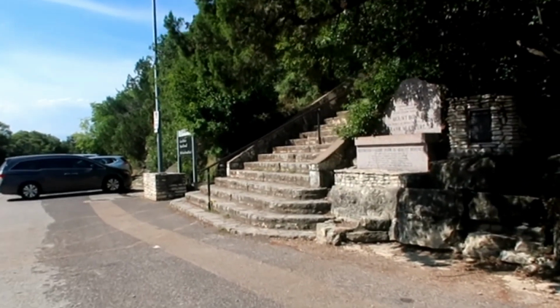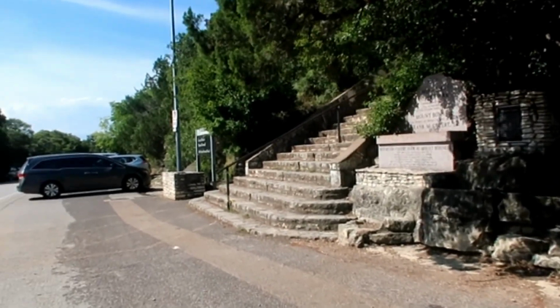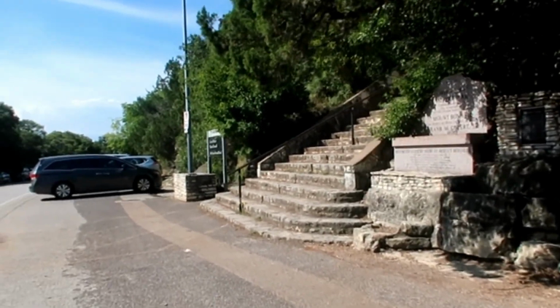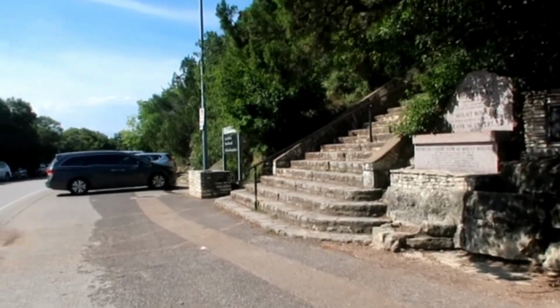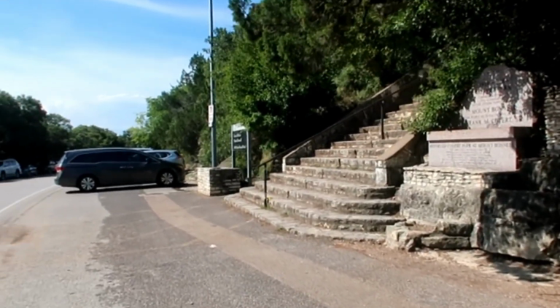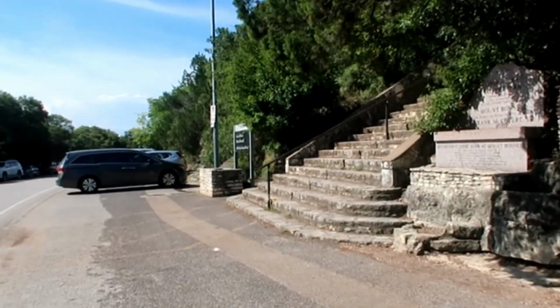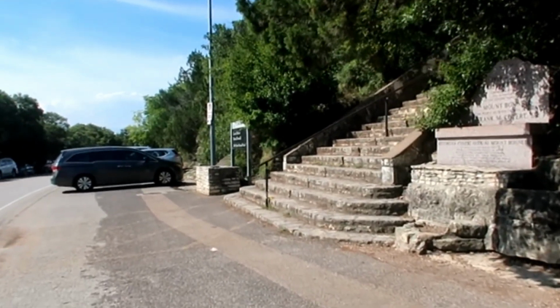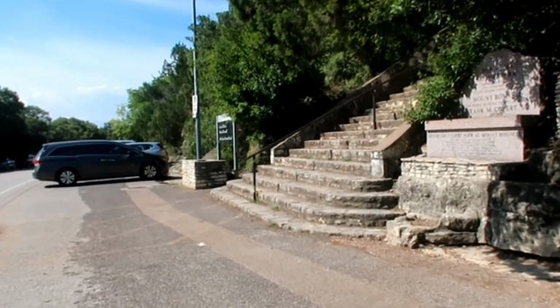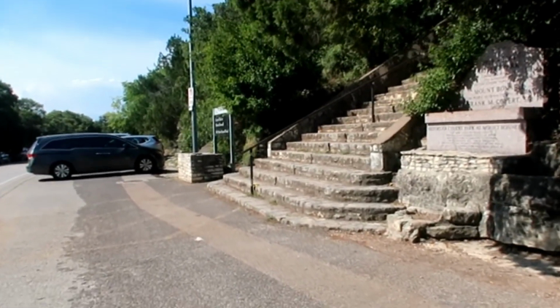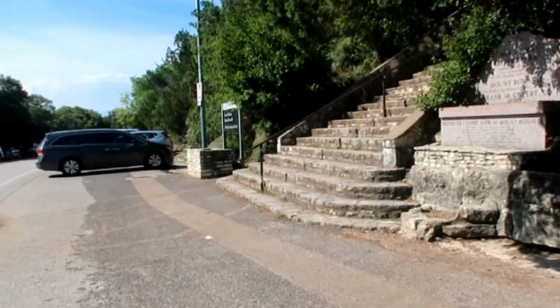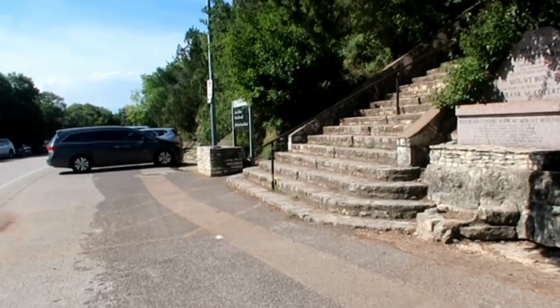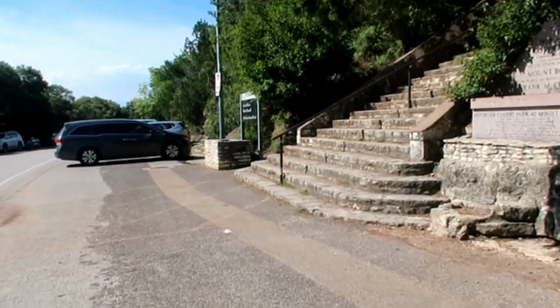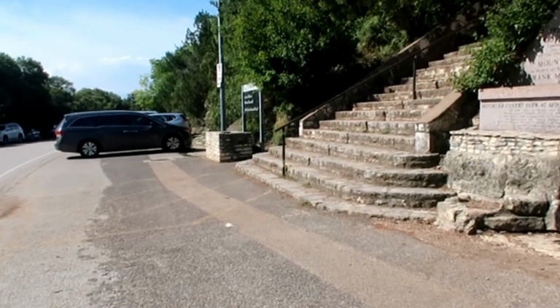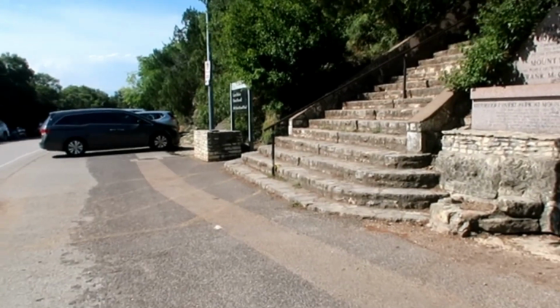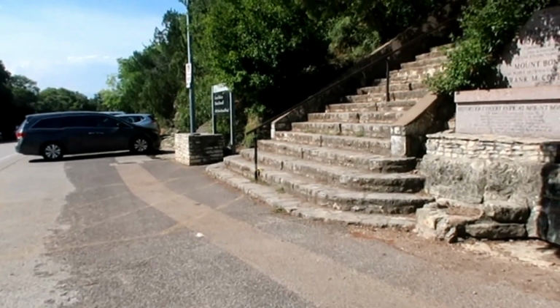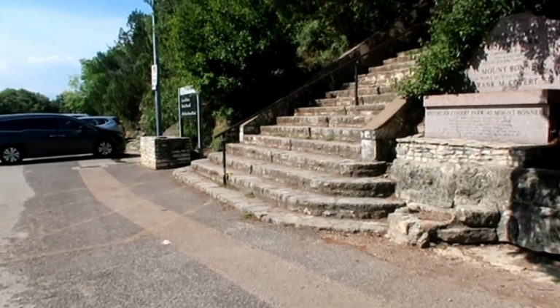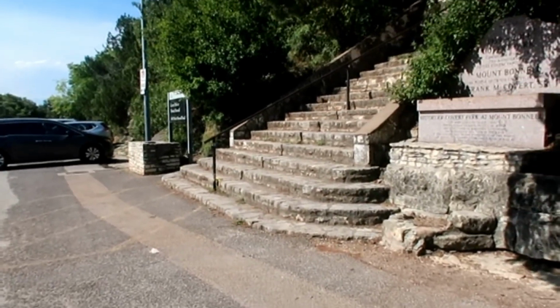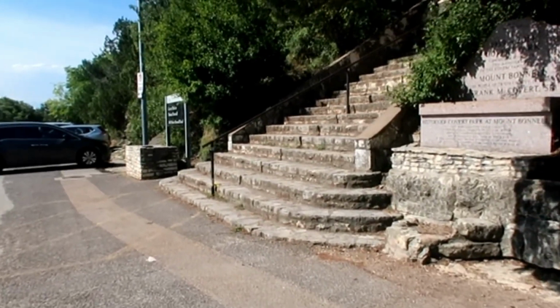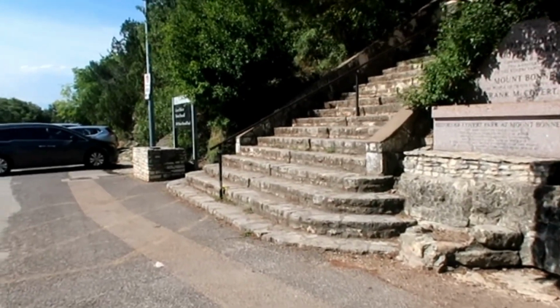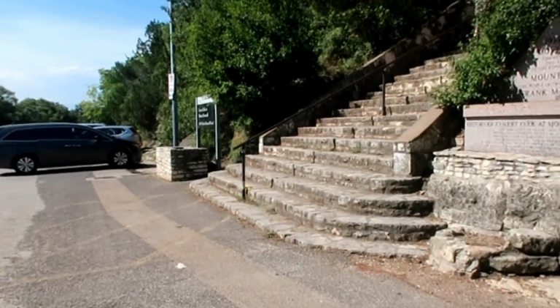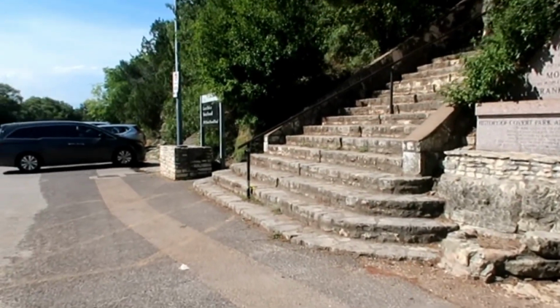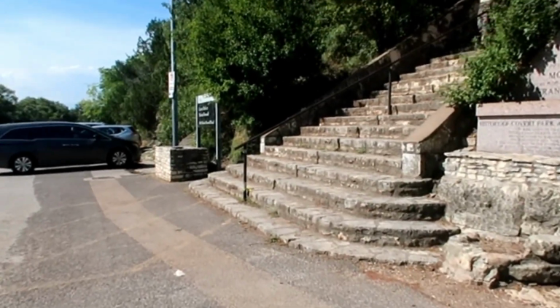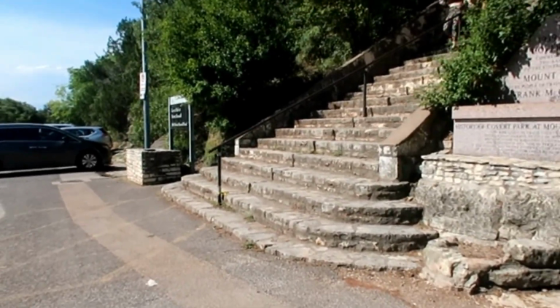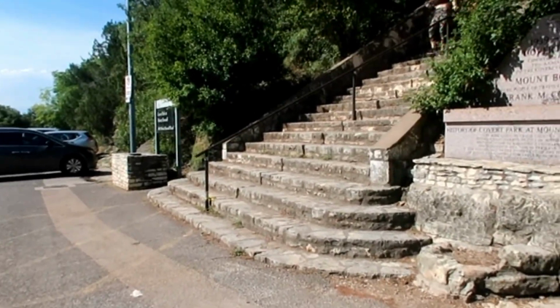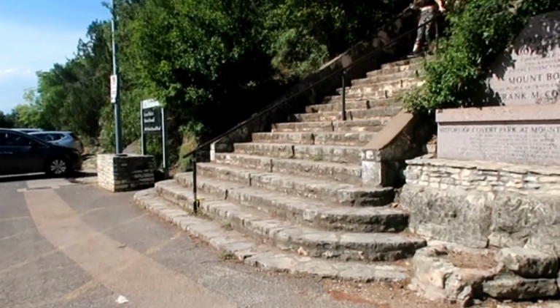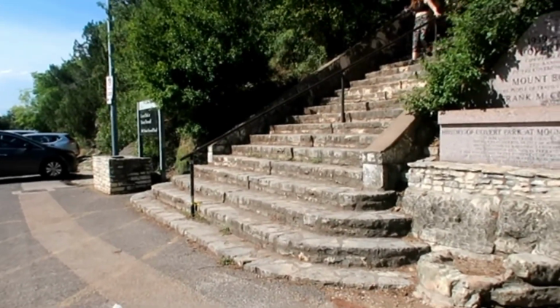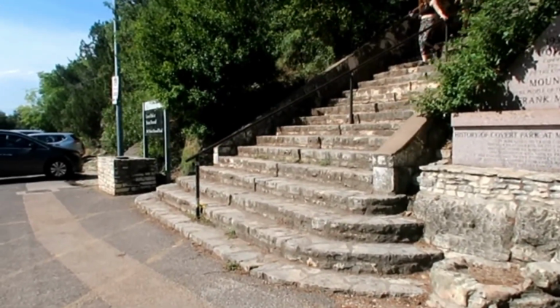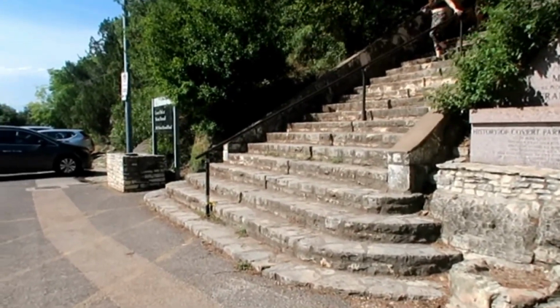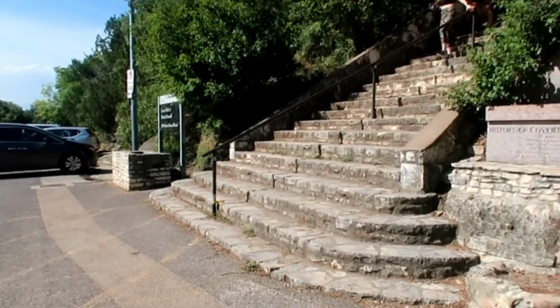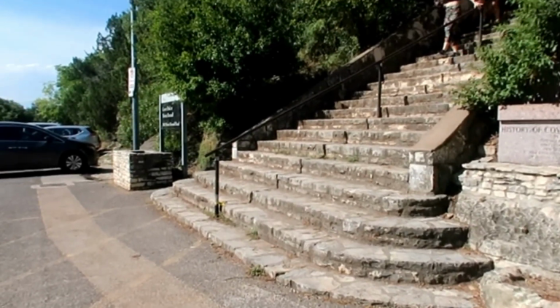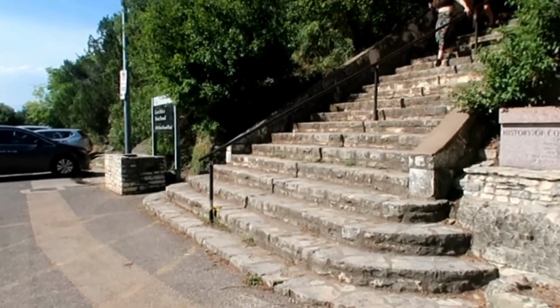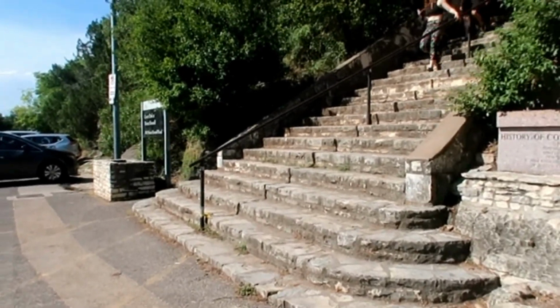This is Covert Park, which is Mount Bonnell.